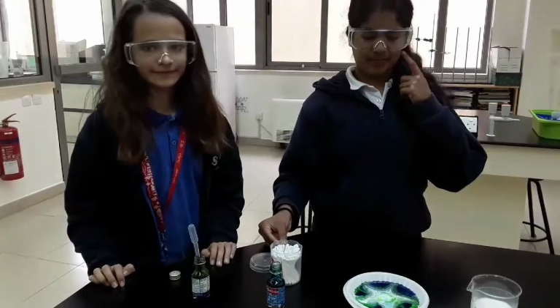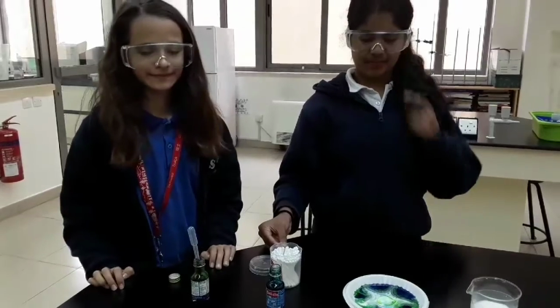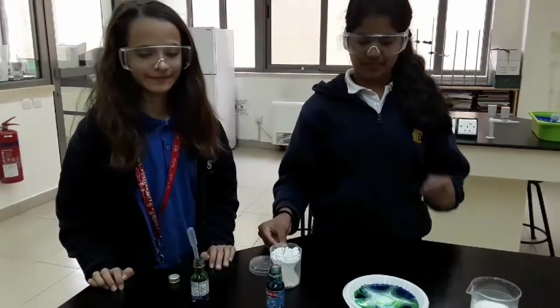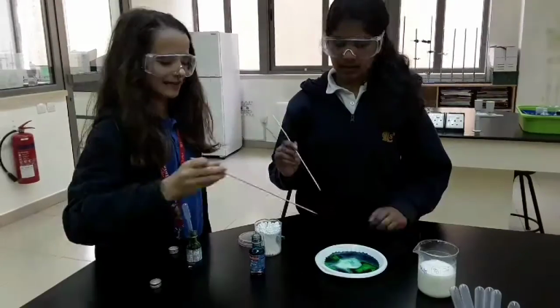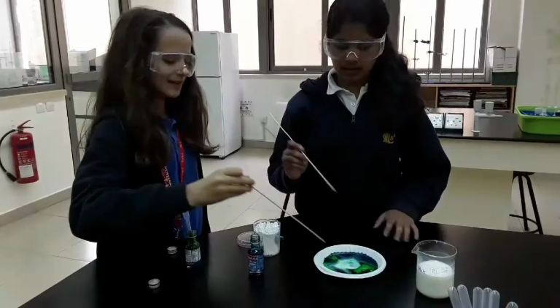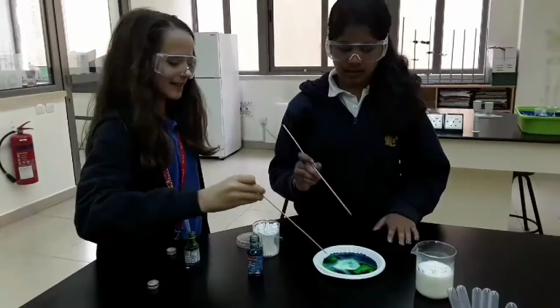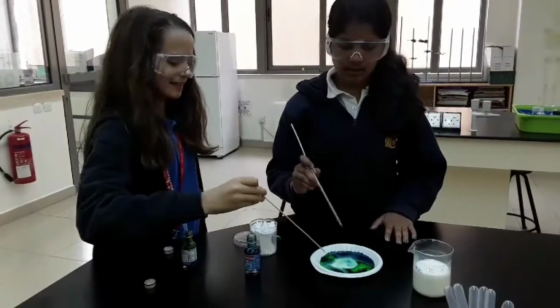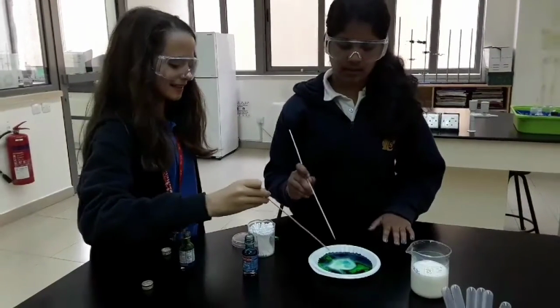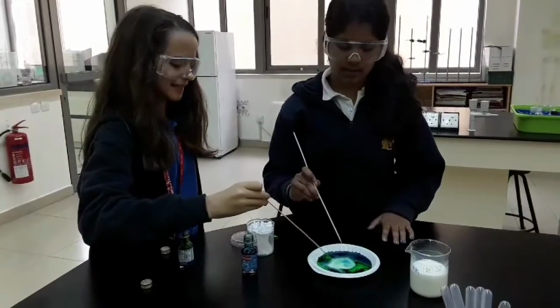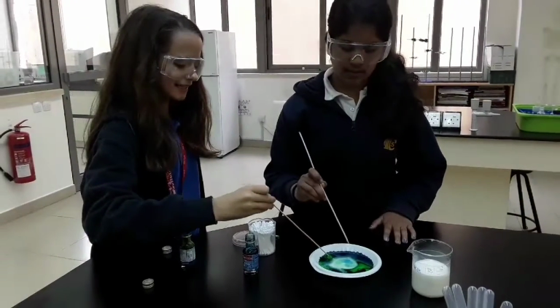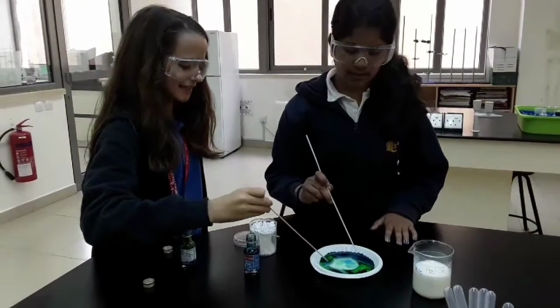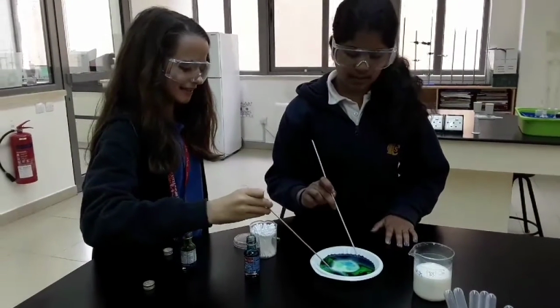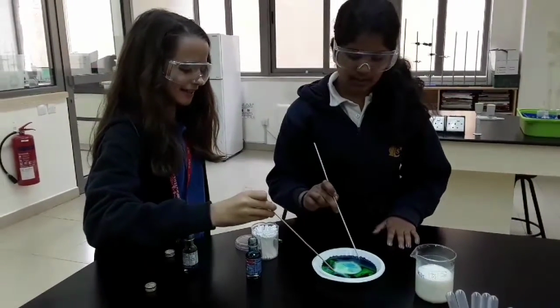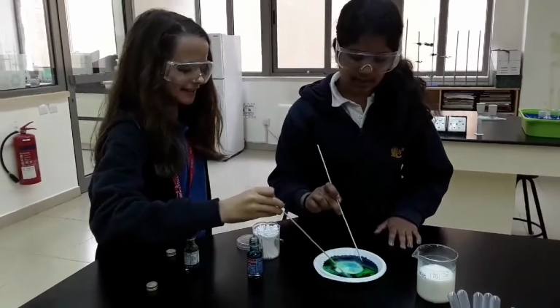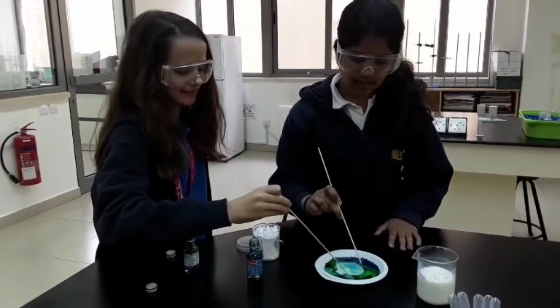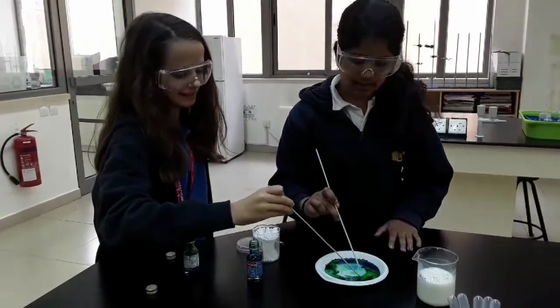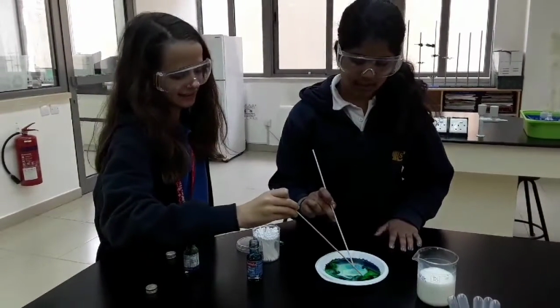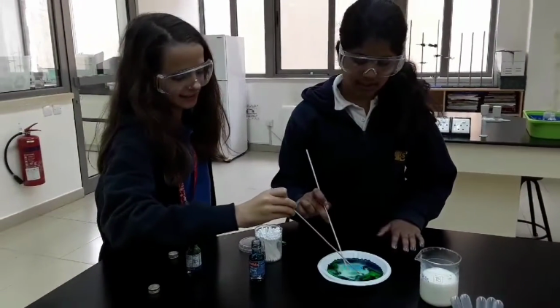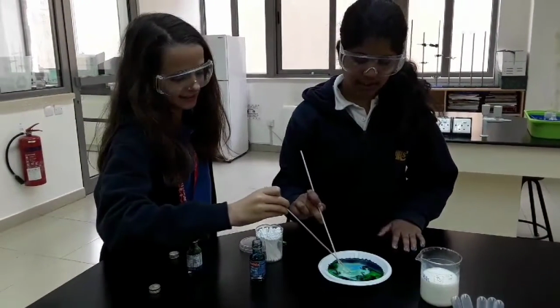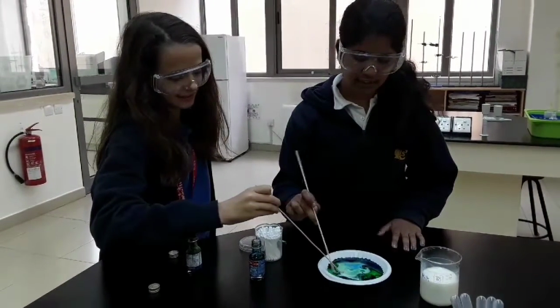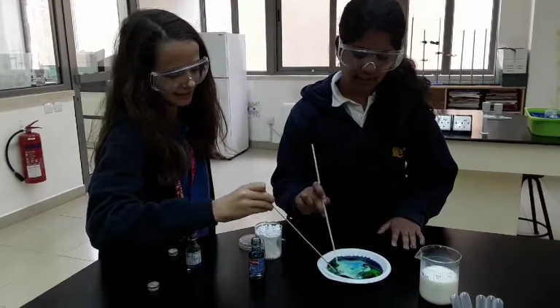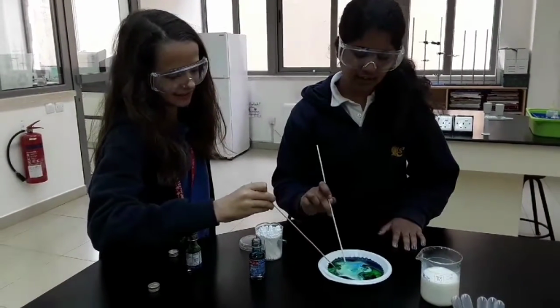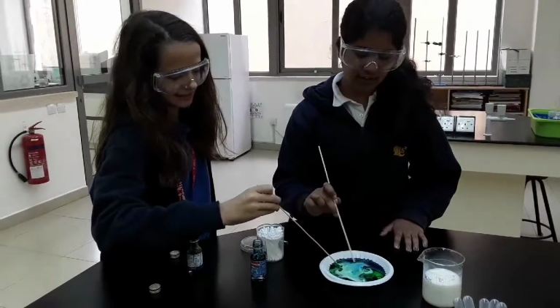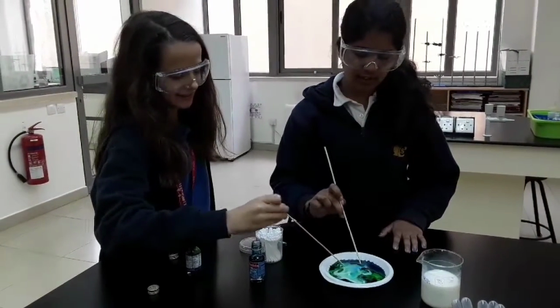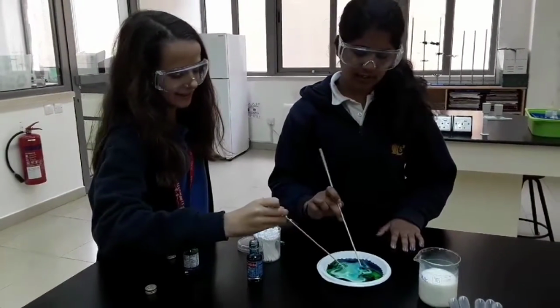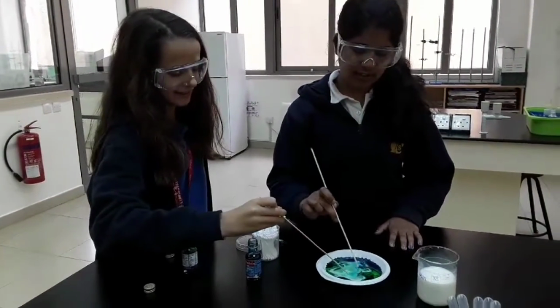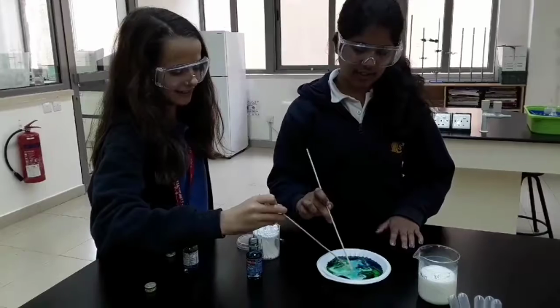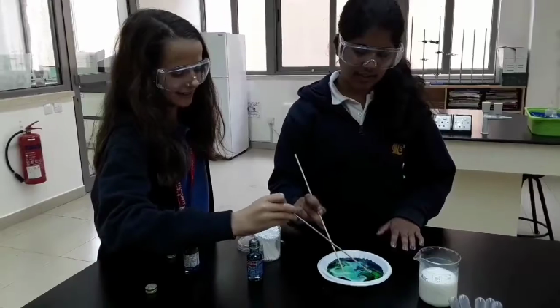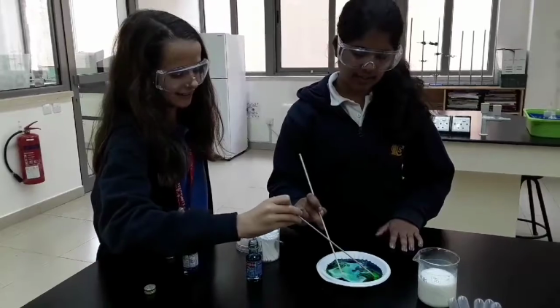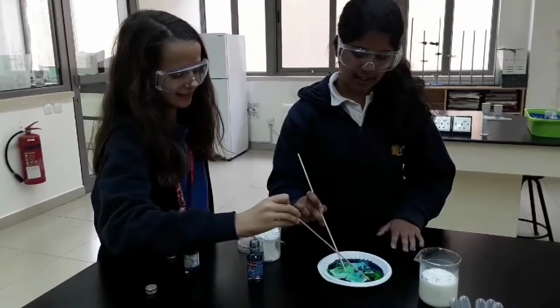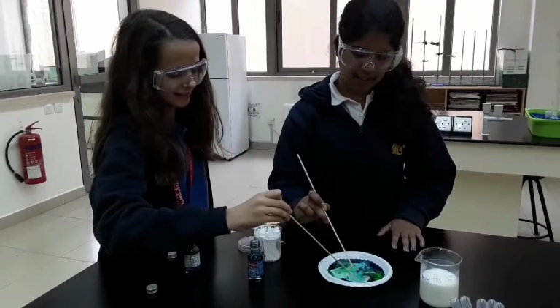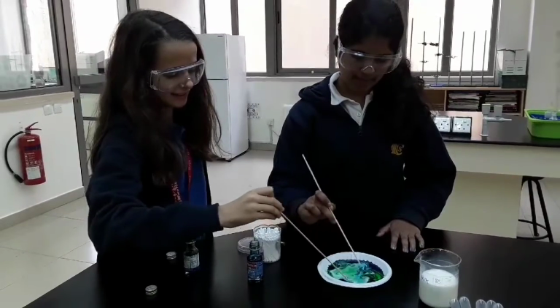So now we take the sticks and swirl it around to see the magic happen.